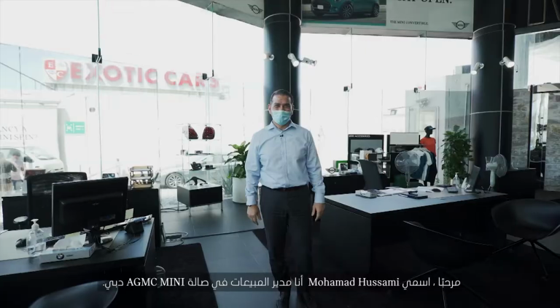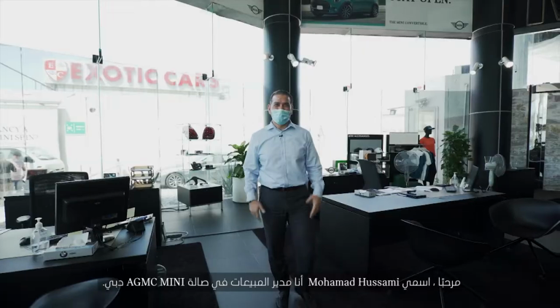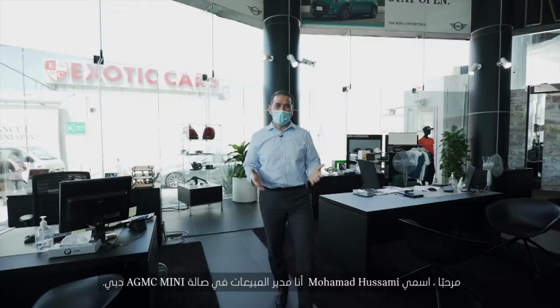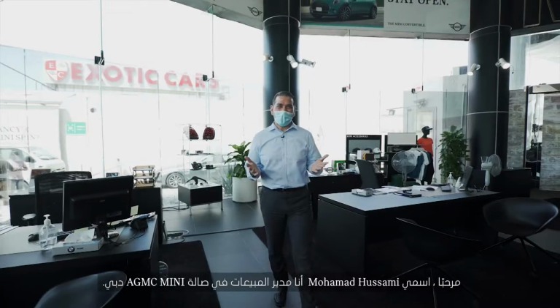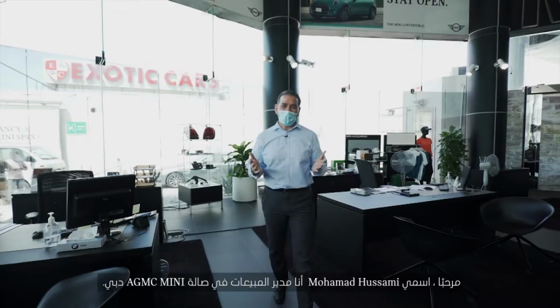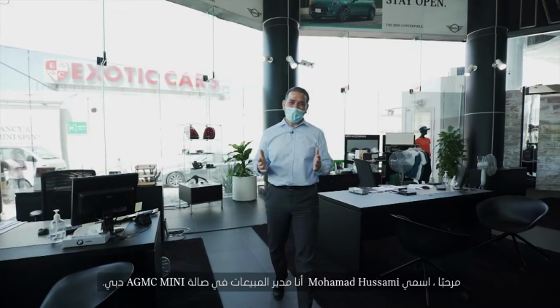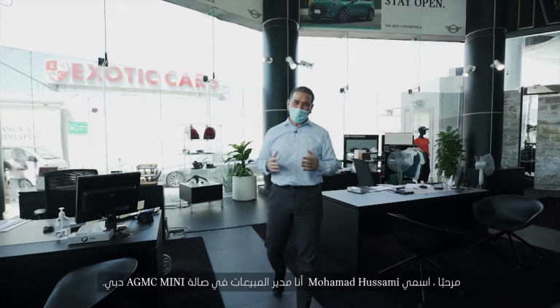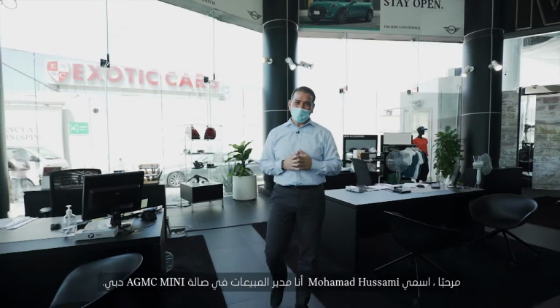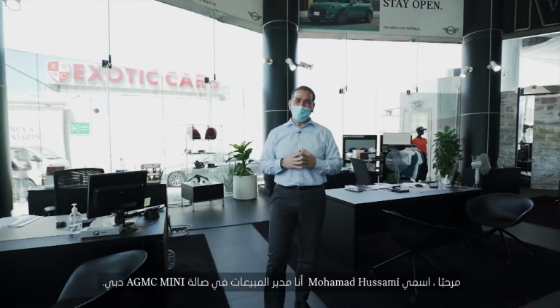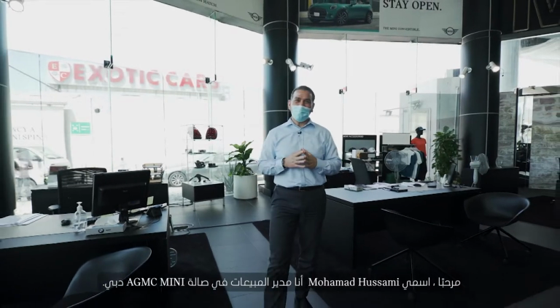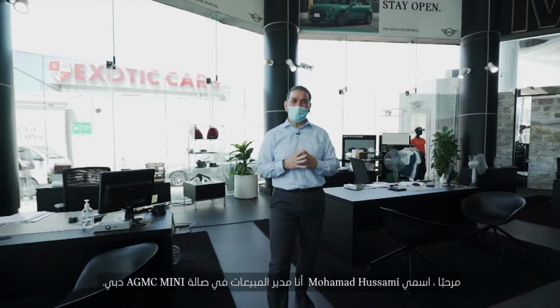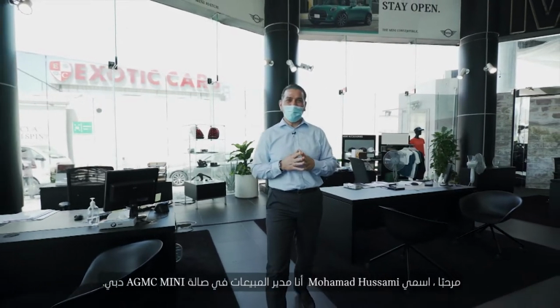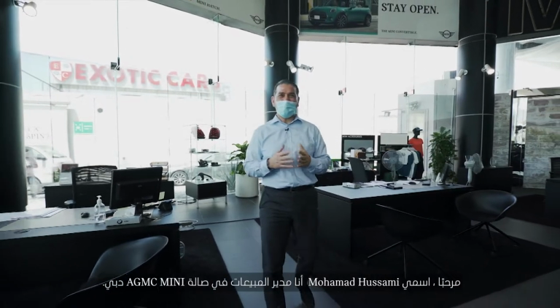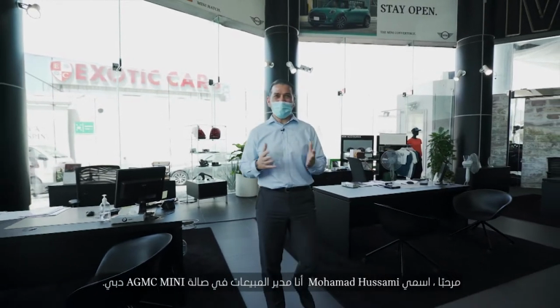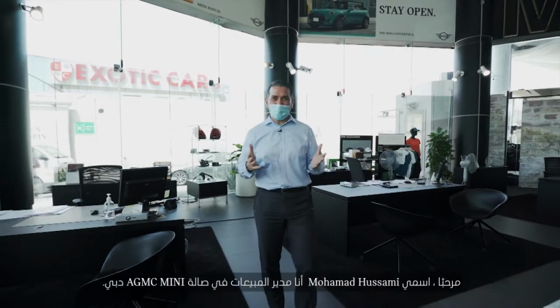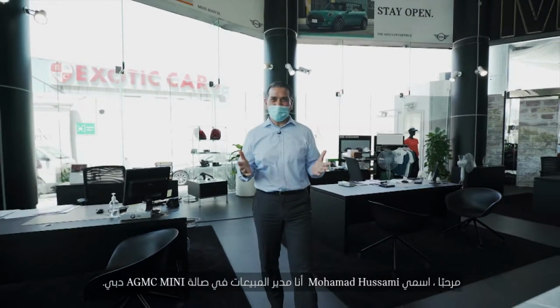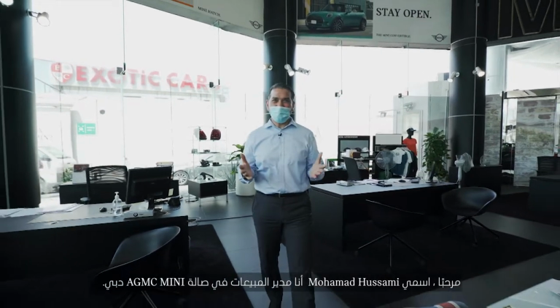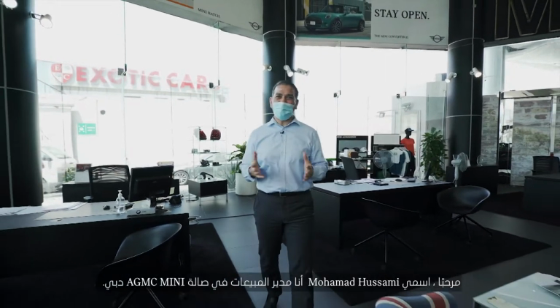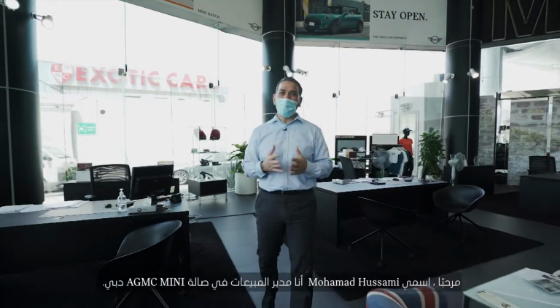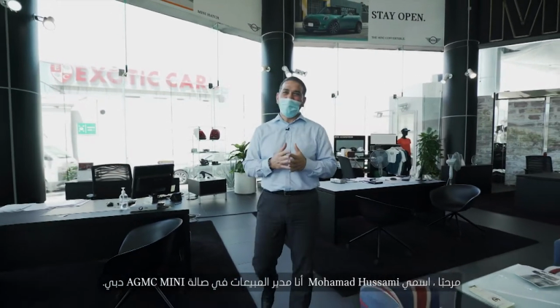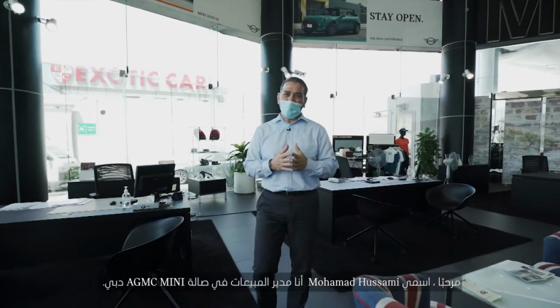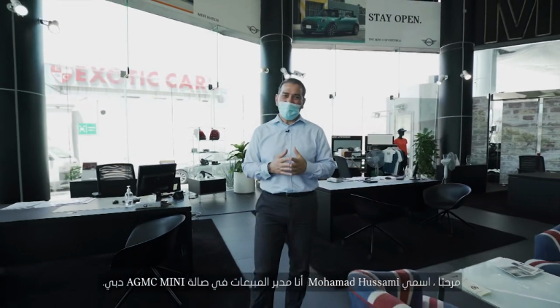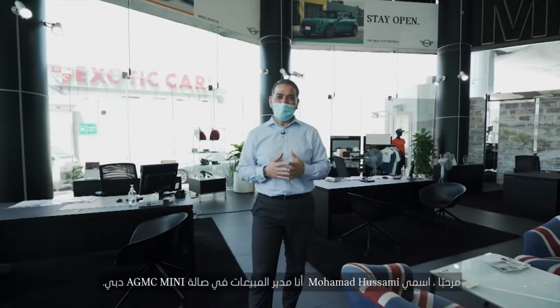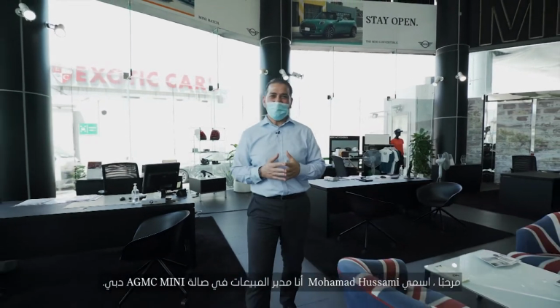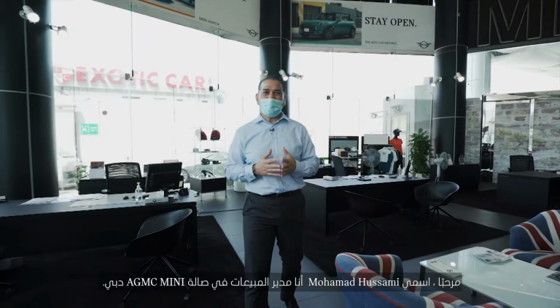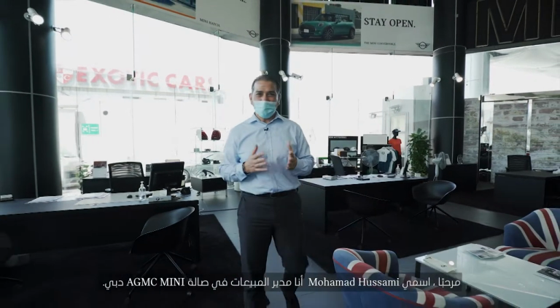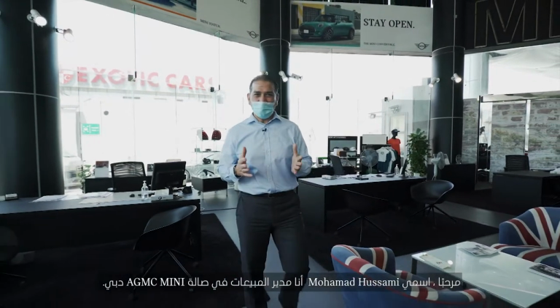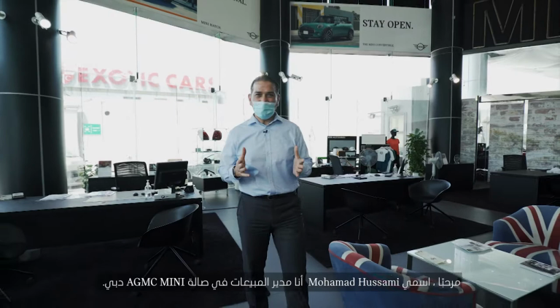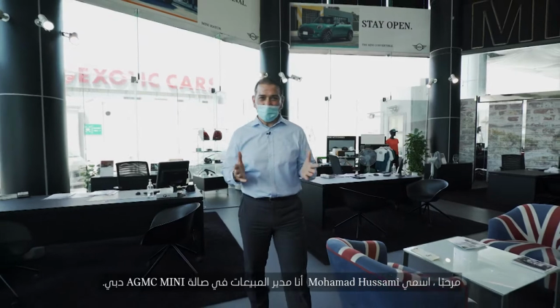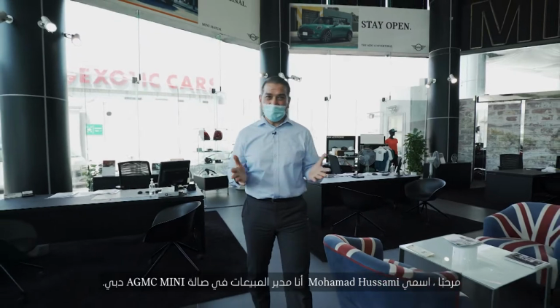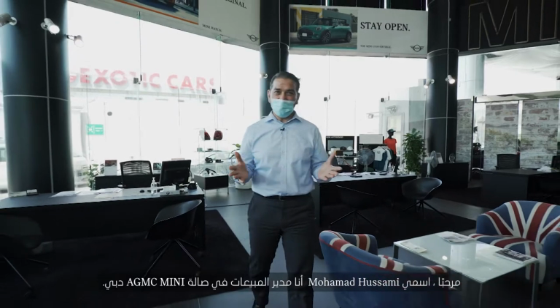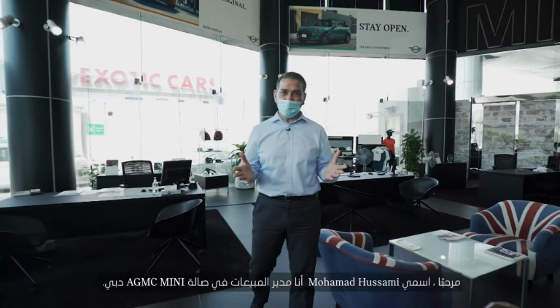Hi, my name is Mohamed Hussami. I'm the sales manager at AGMC Mini, Dubai Showroom.